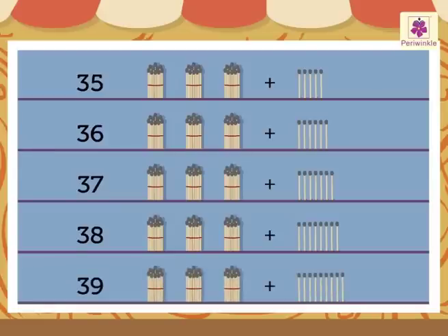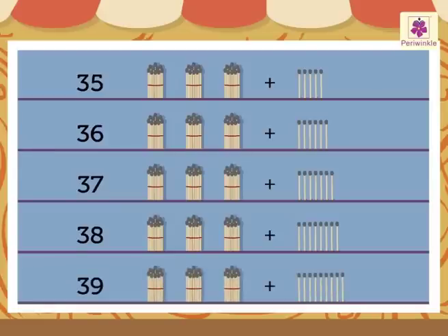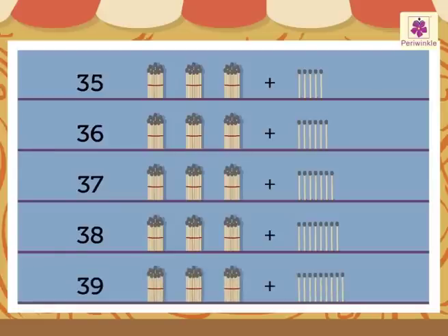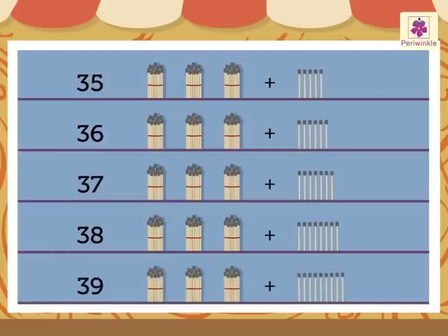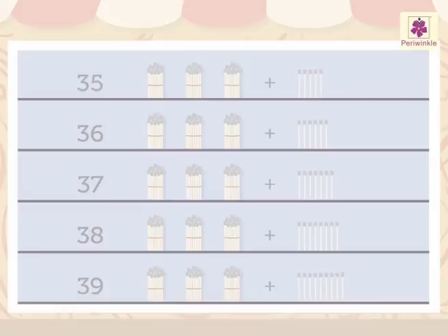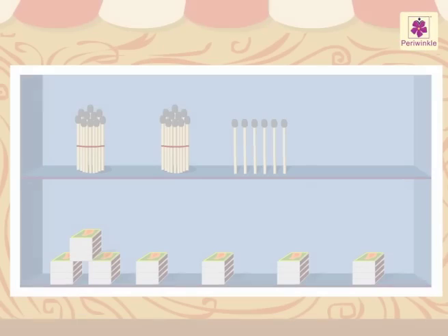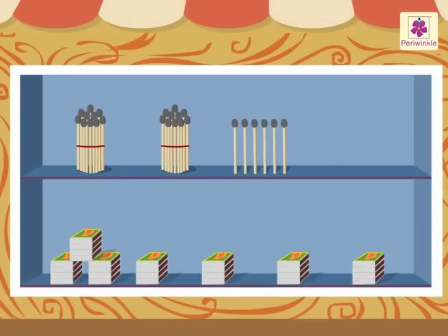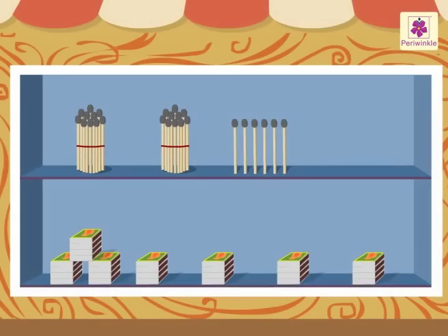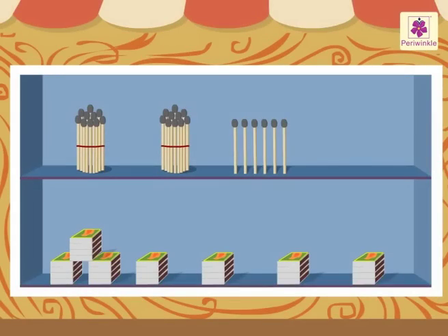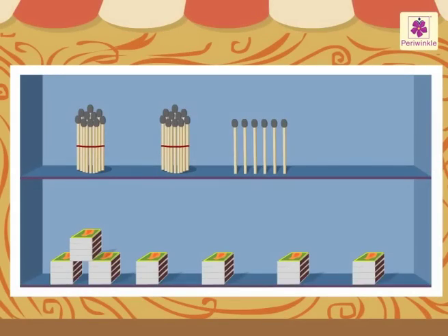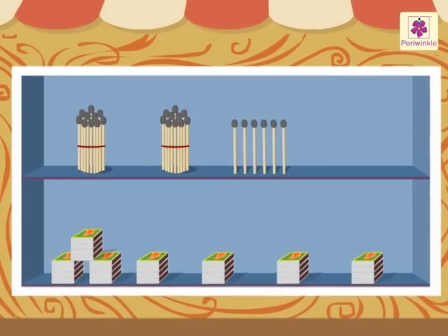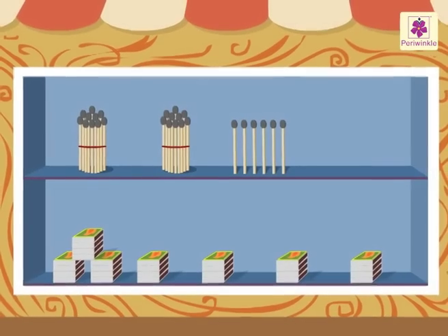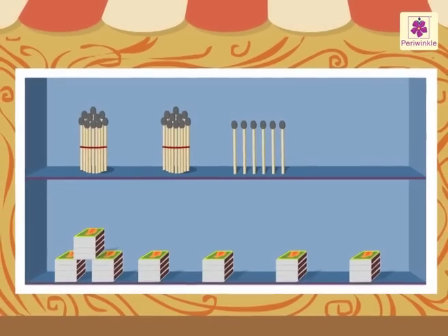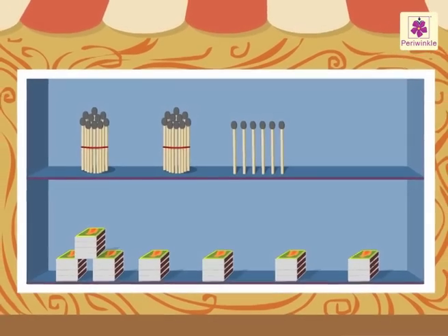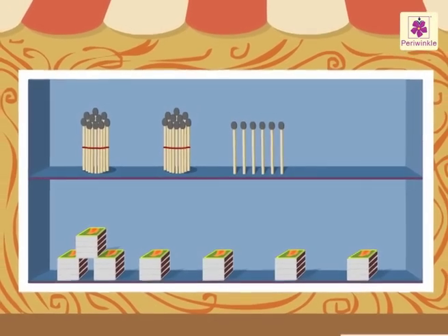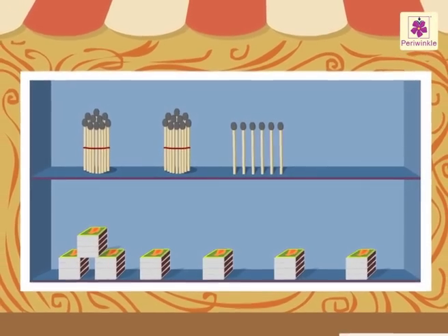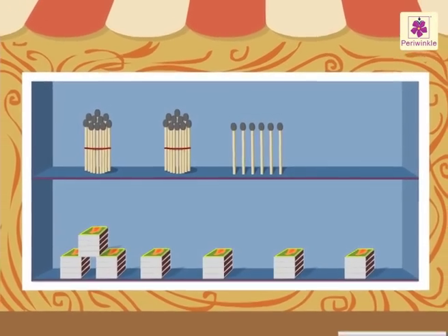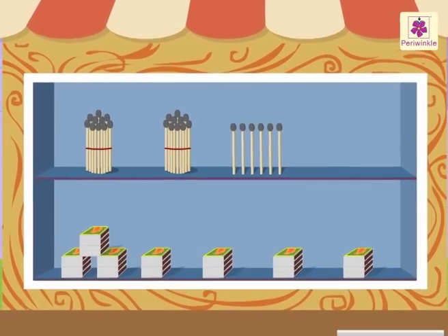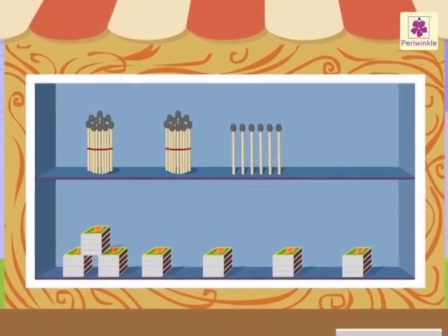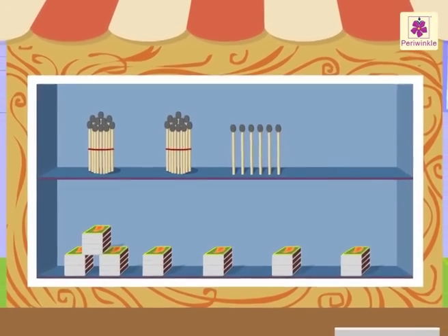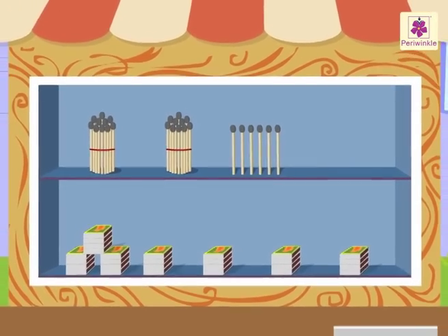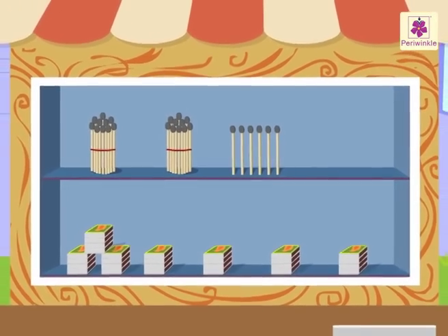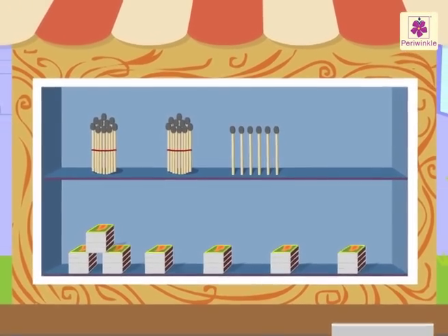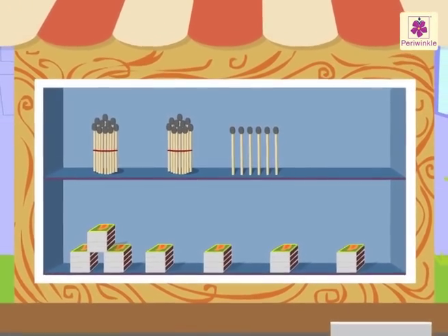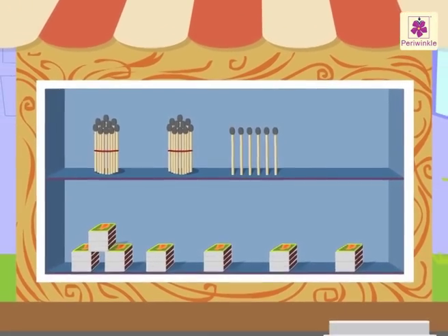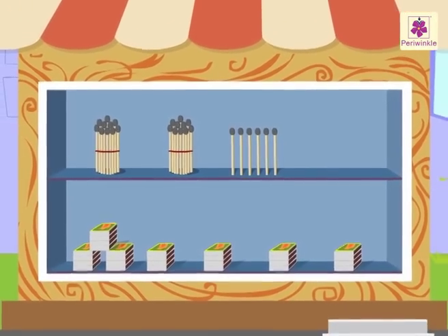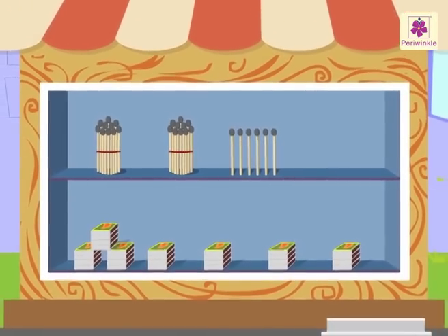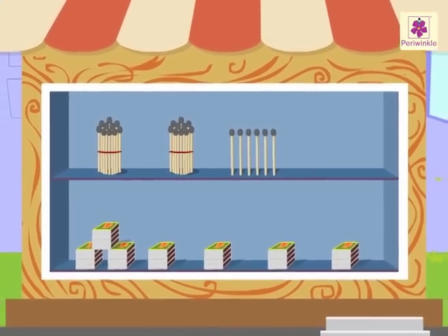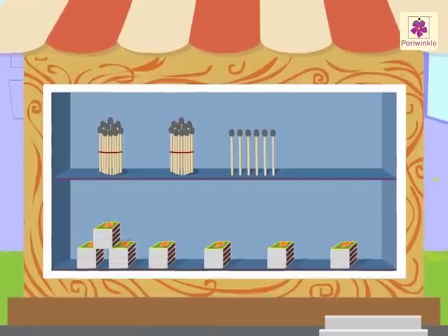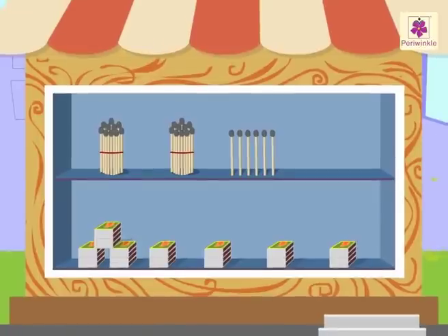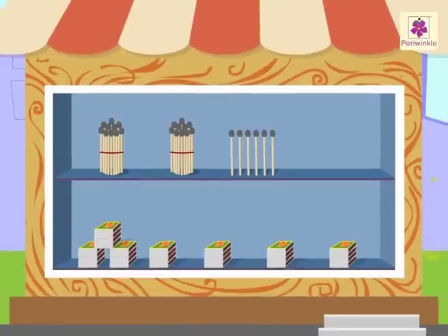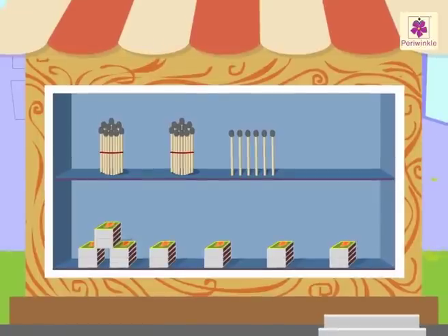Wow! Didn't the matchsticks make learning numbers fun?